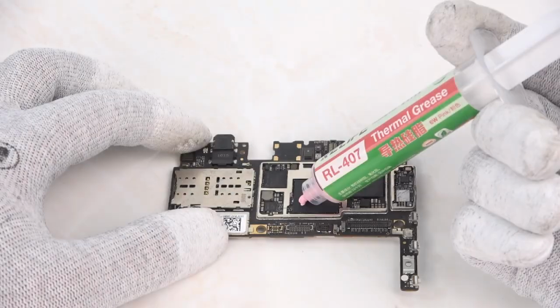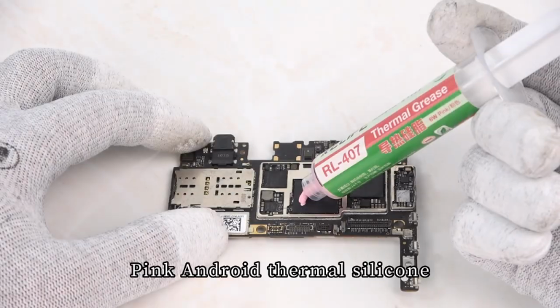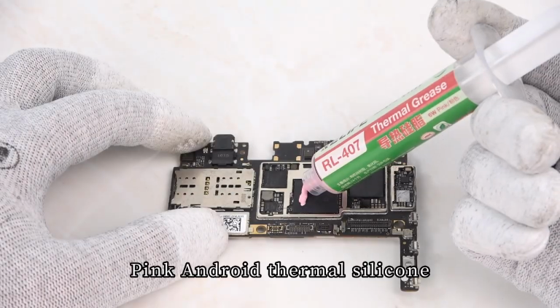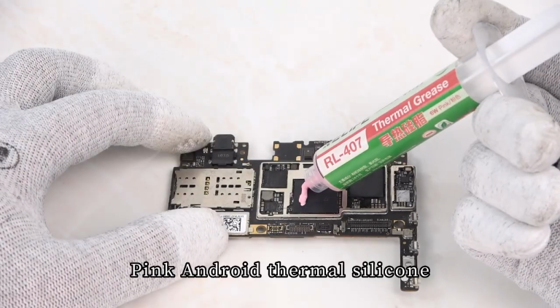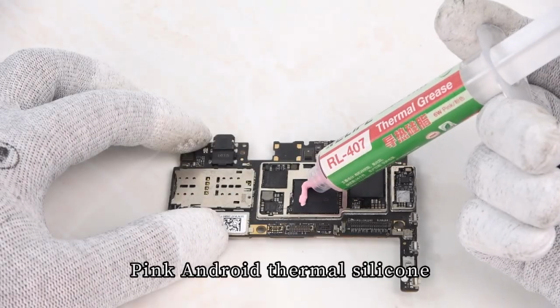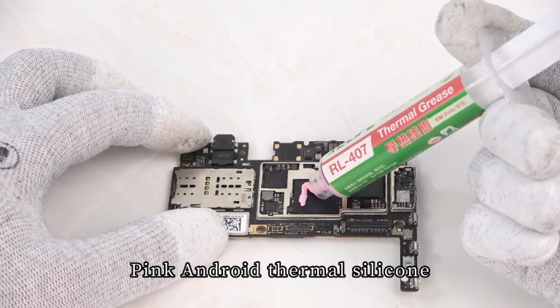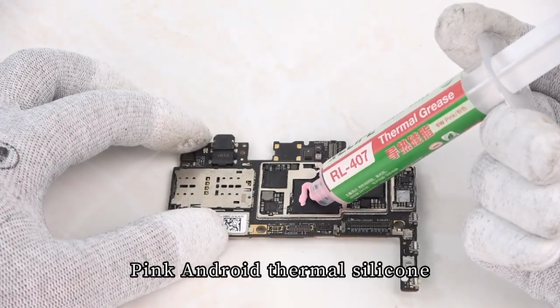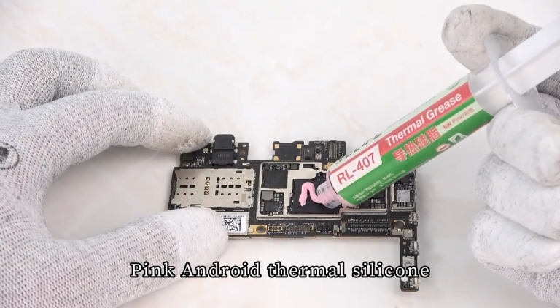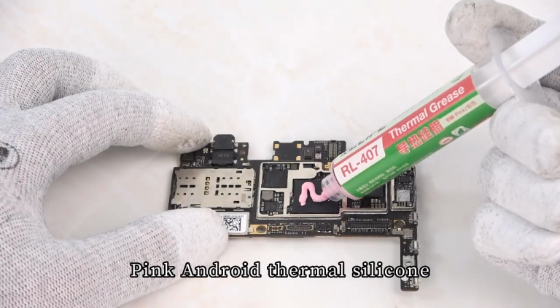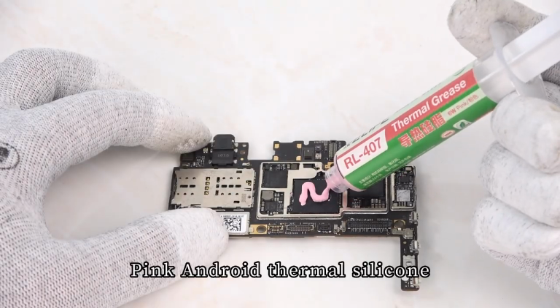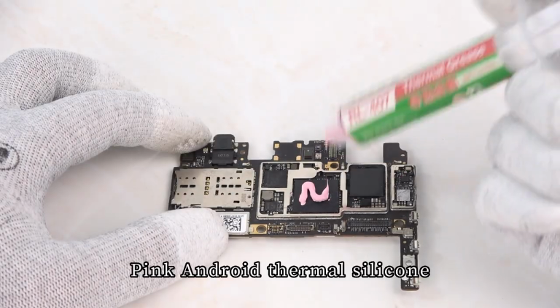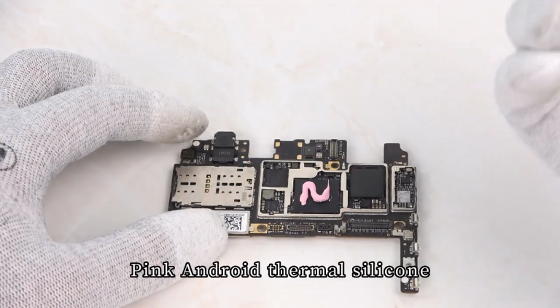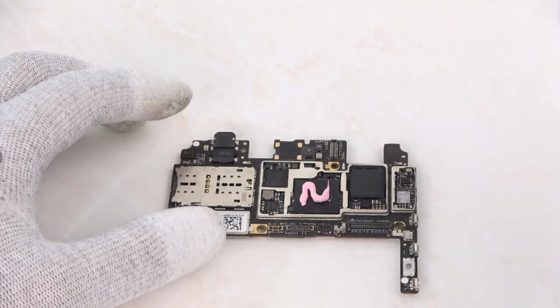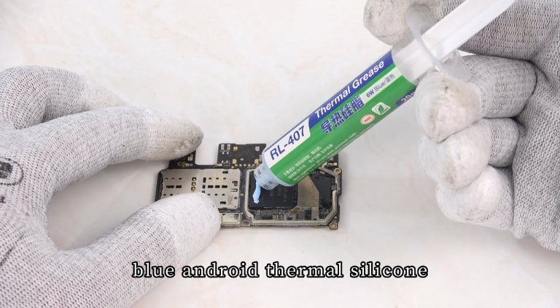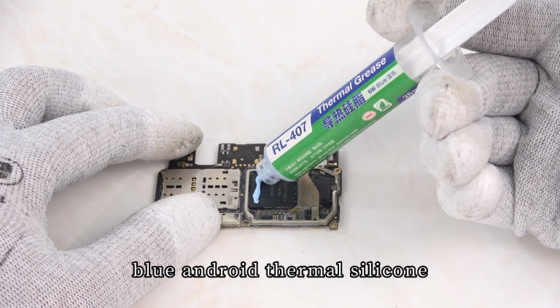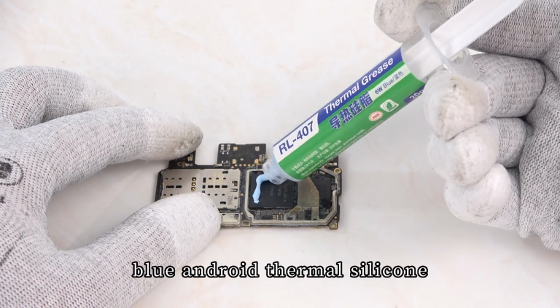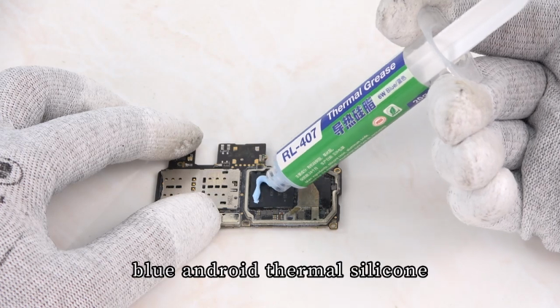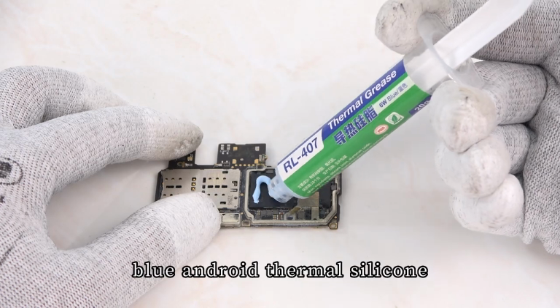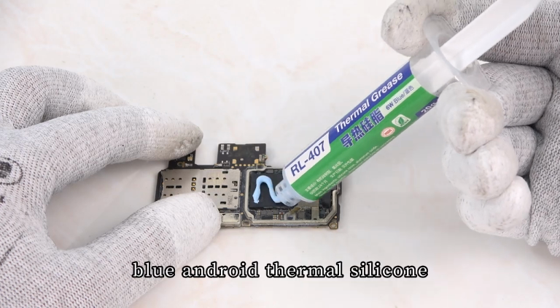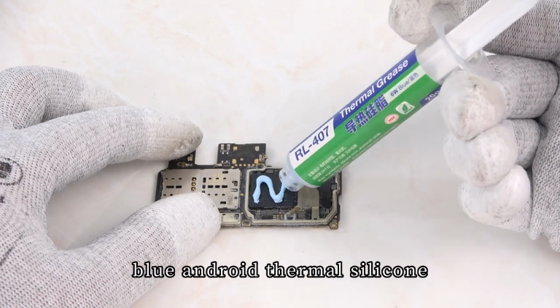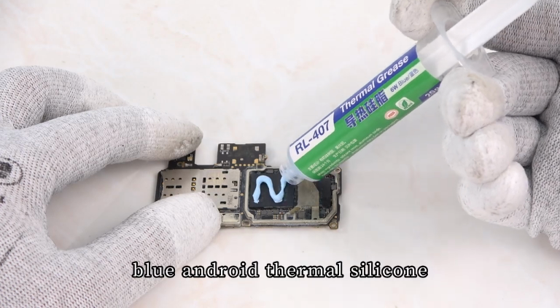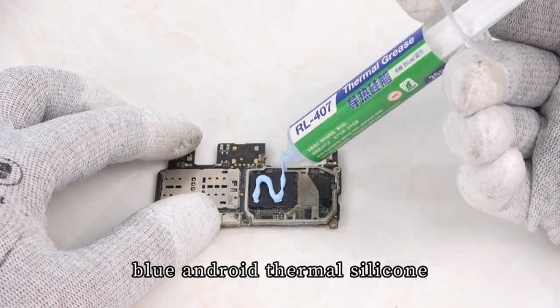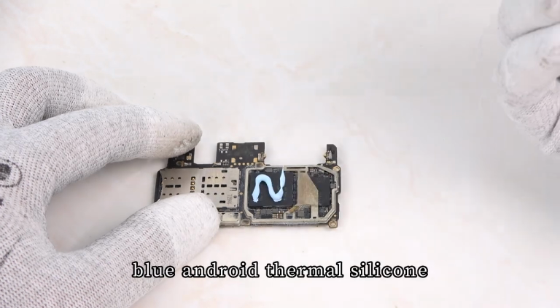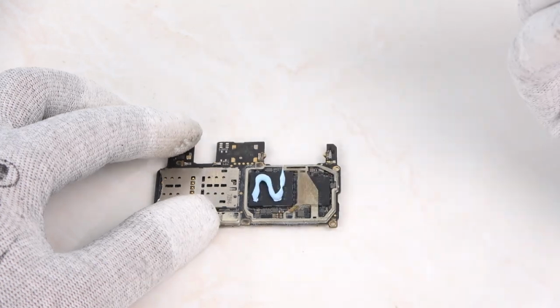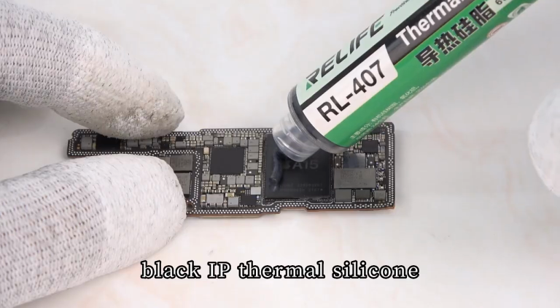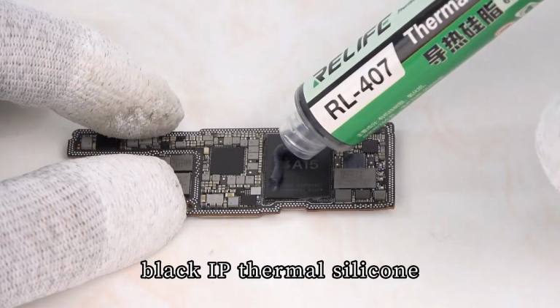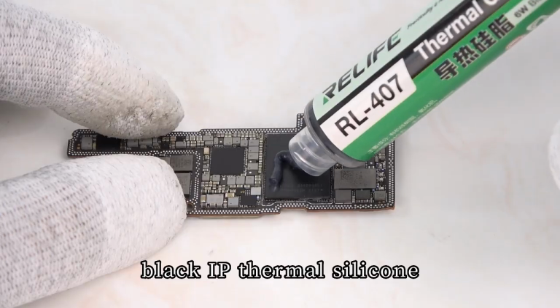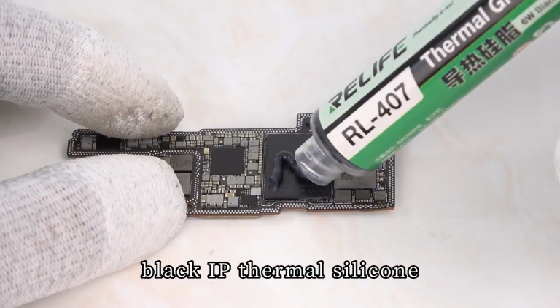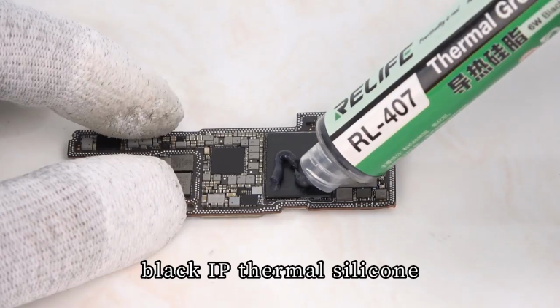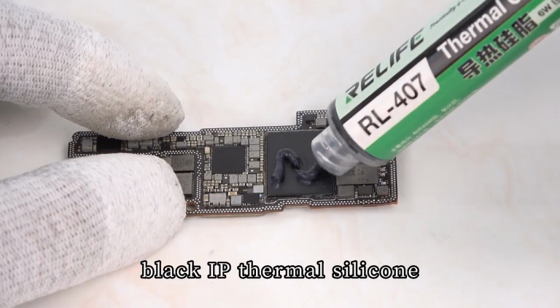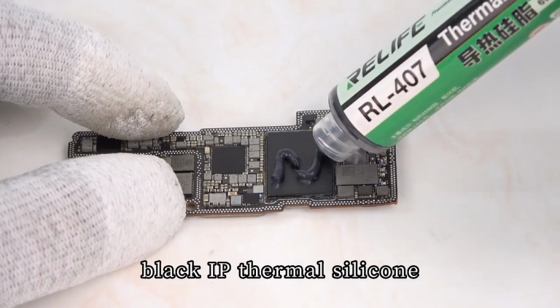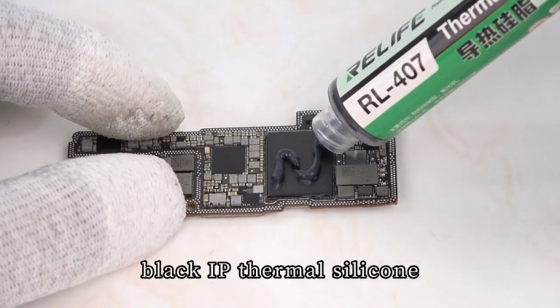Available variants include Pink Android Thermal Silicone, Blue Android Thermal Silicone, and Black IP Thermal Silicone.